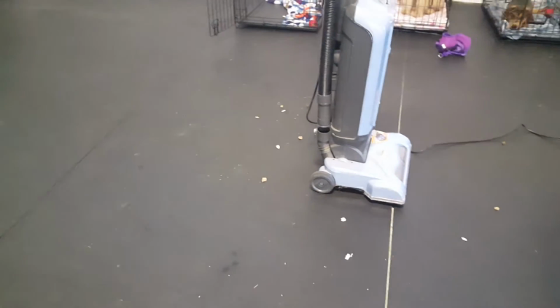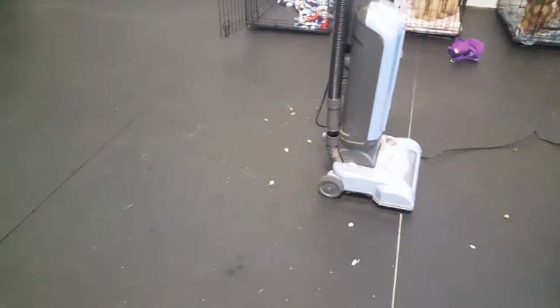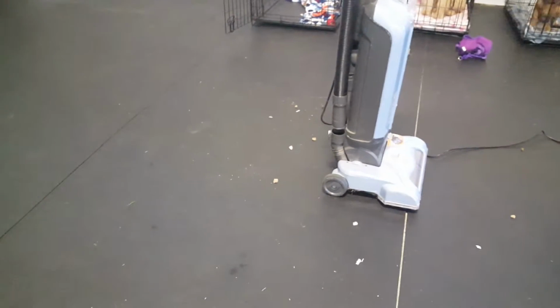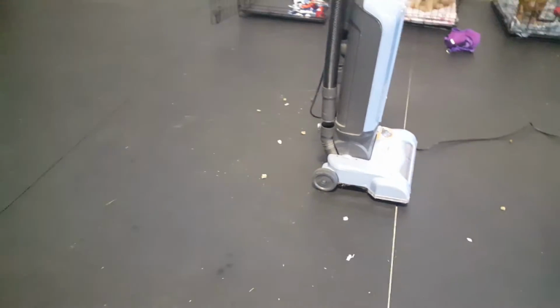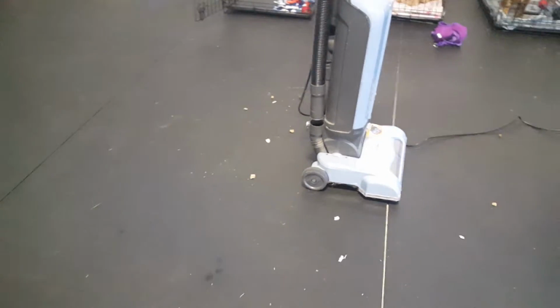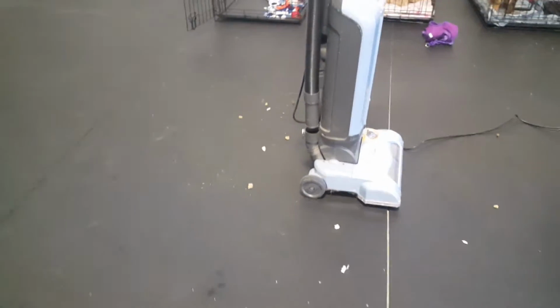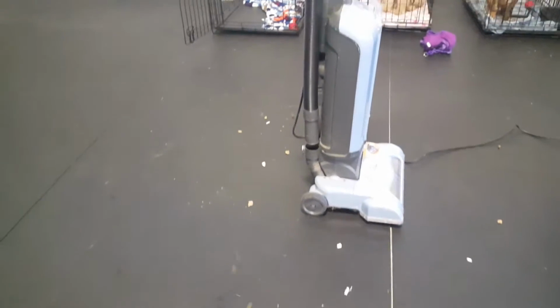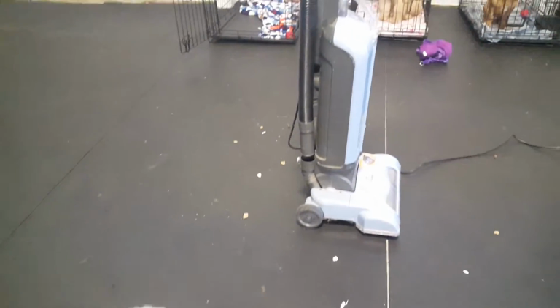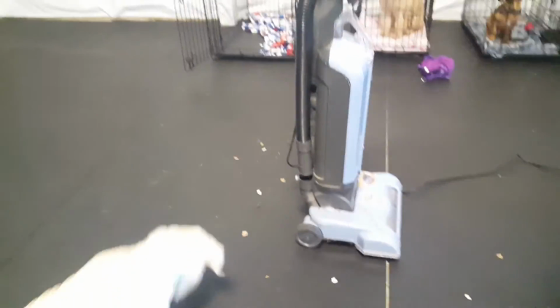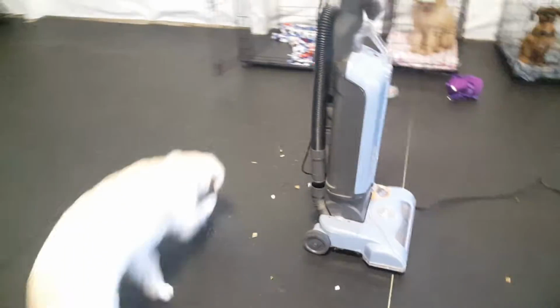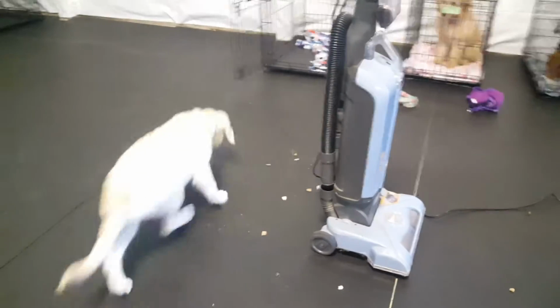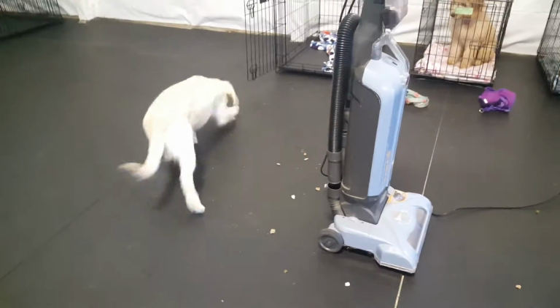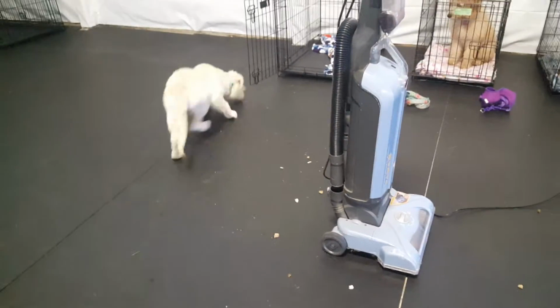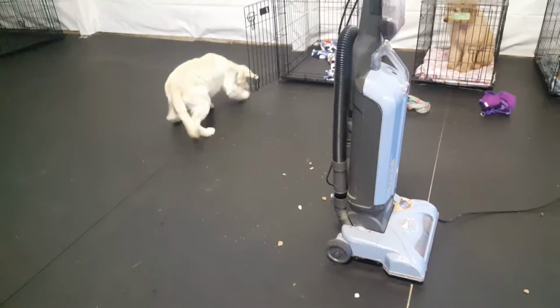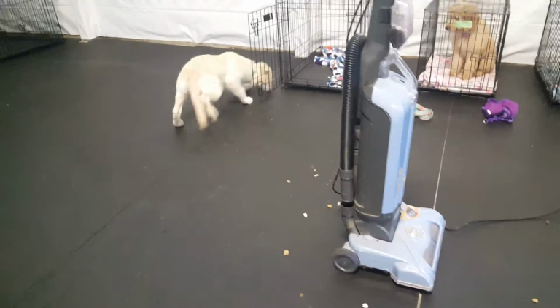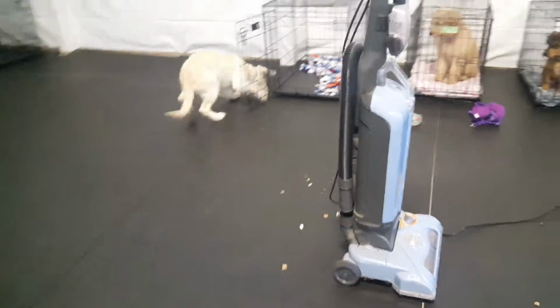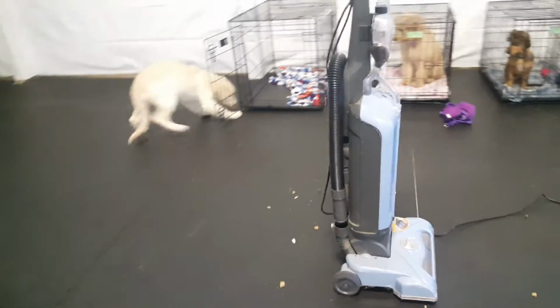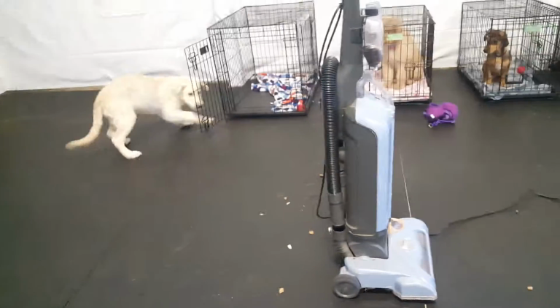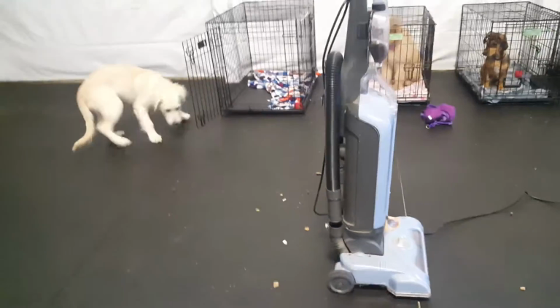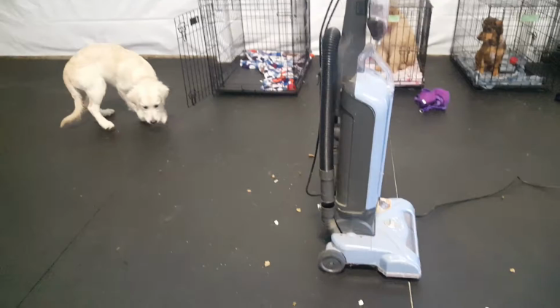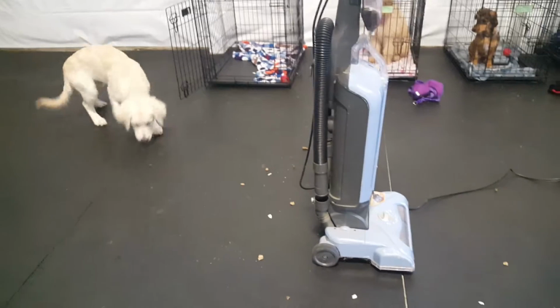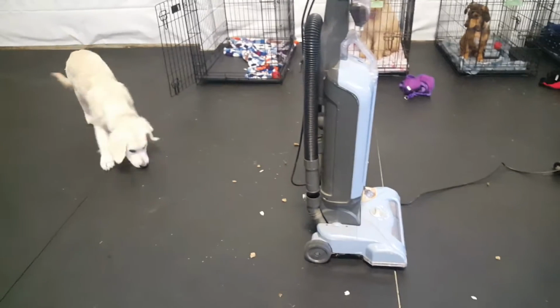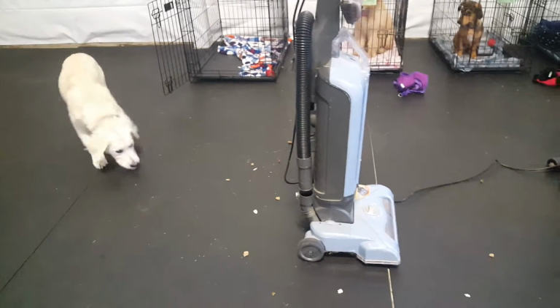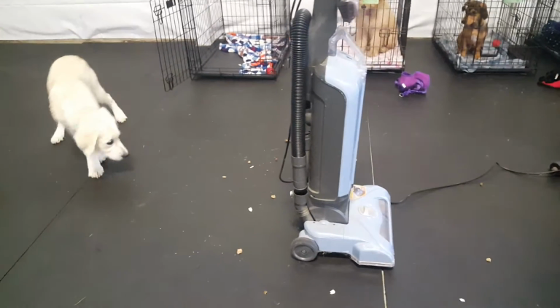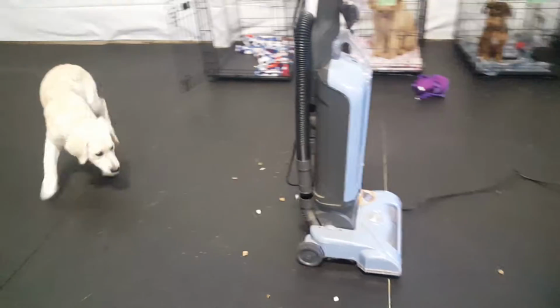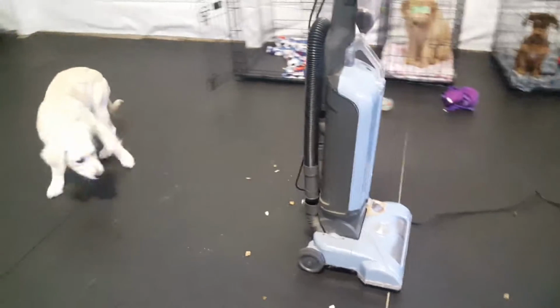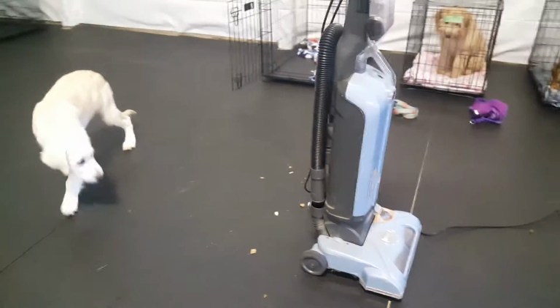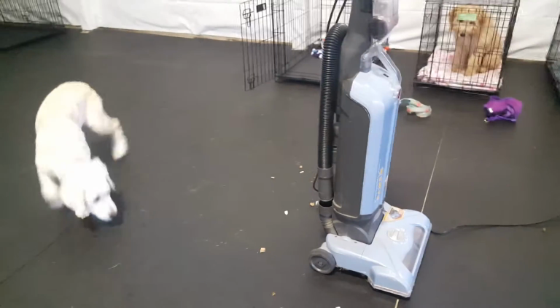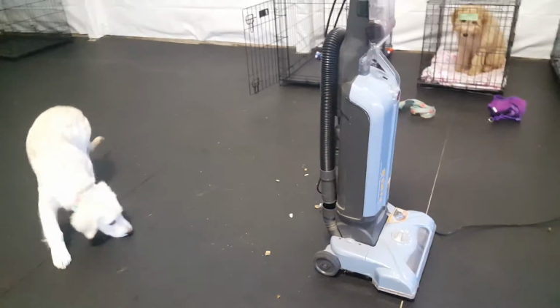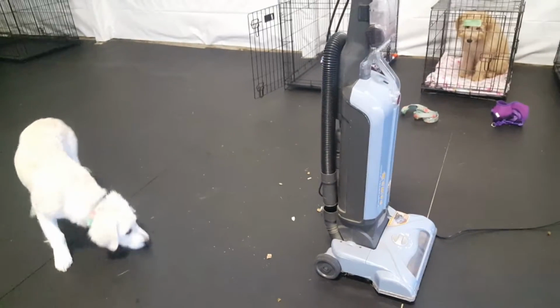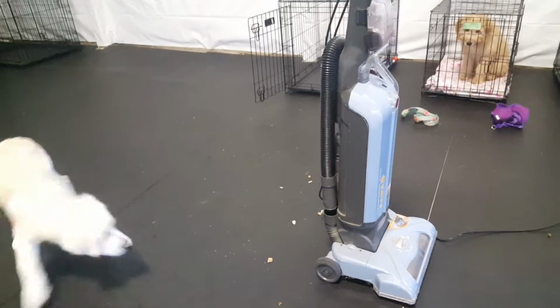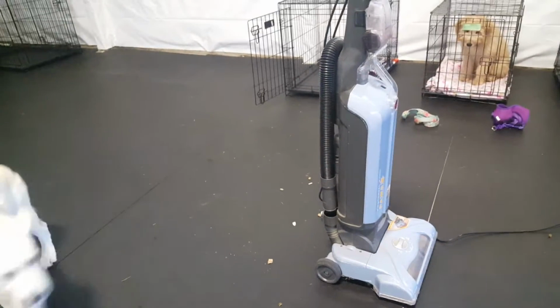We're just gonna keep working on this while we're here at puppy school for the next few weeks, and we'll get her a little more comfortable with this vacuum cleaner.